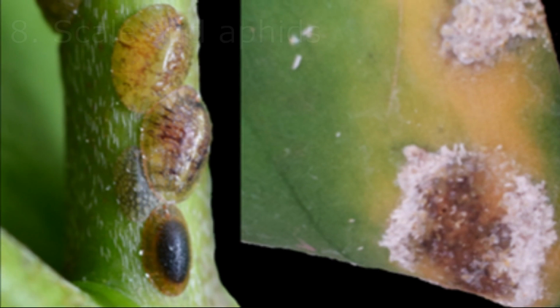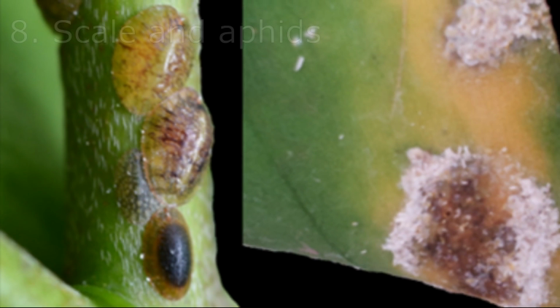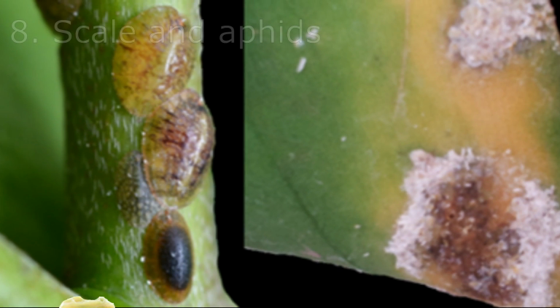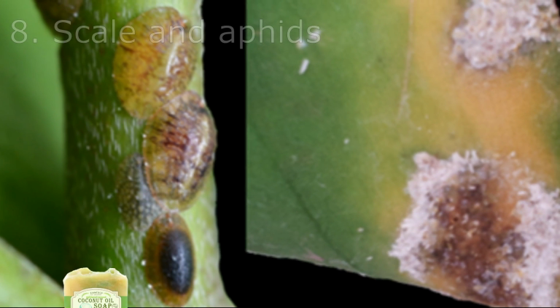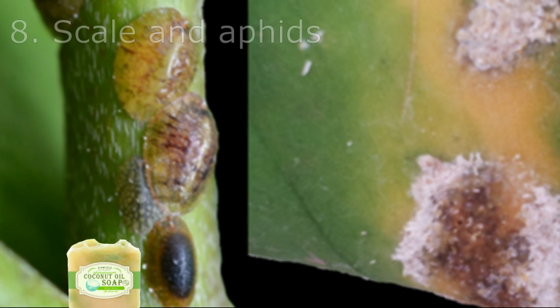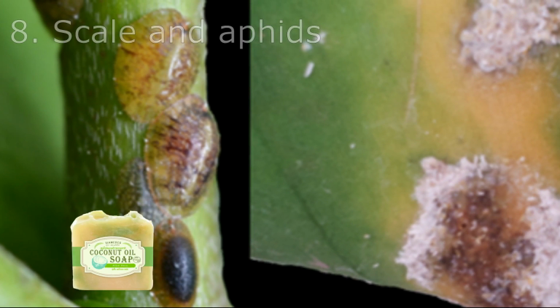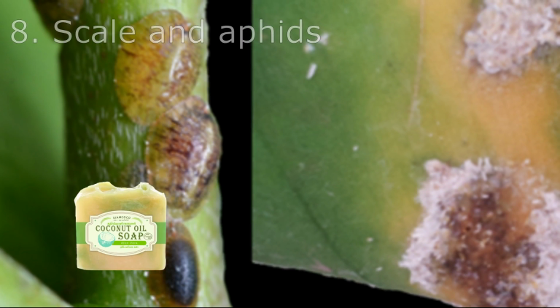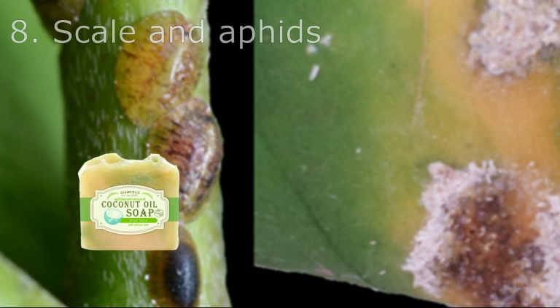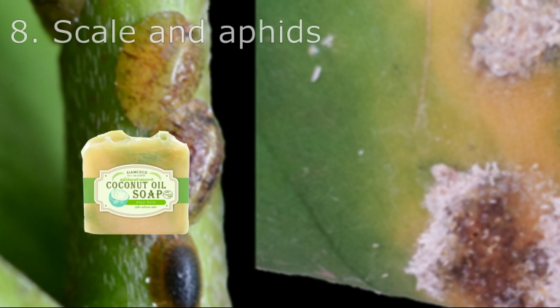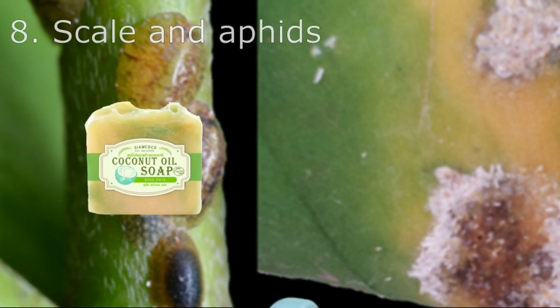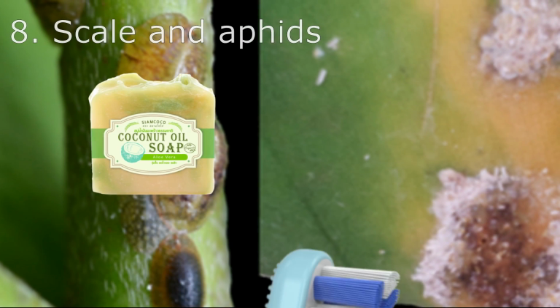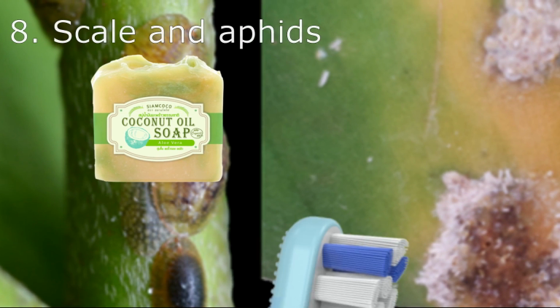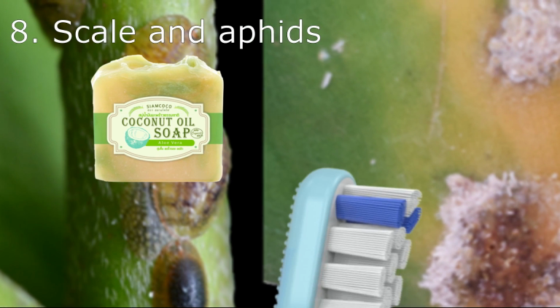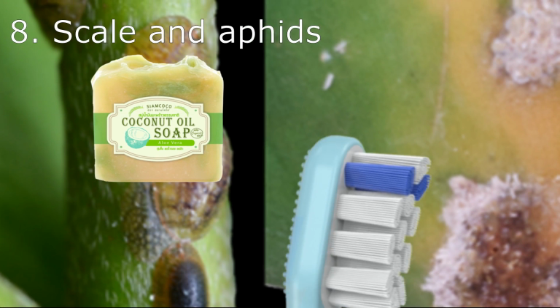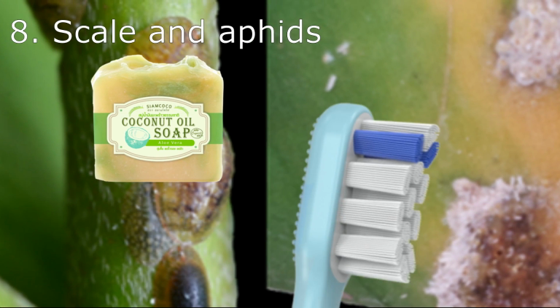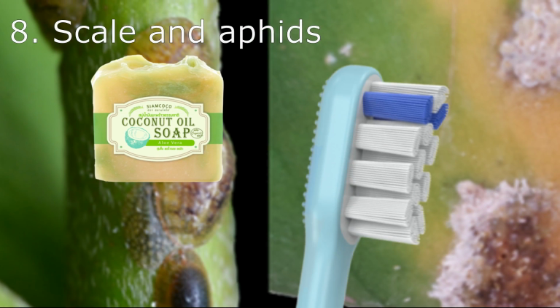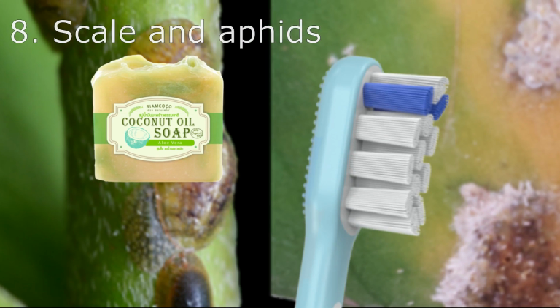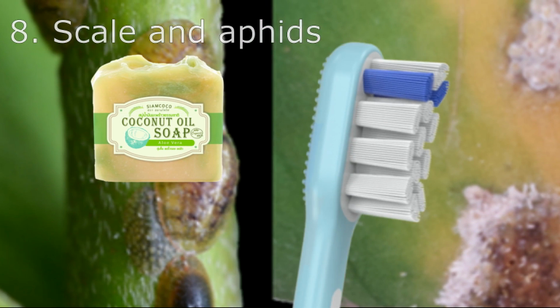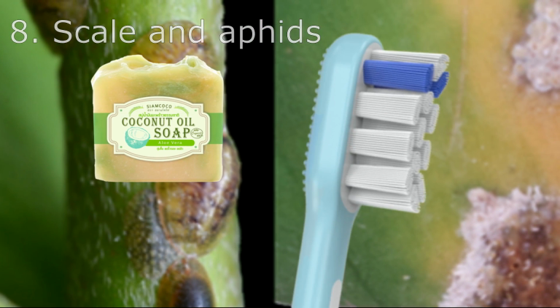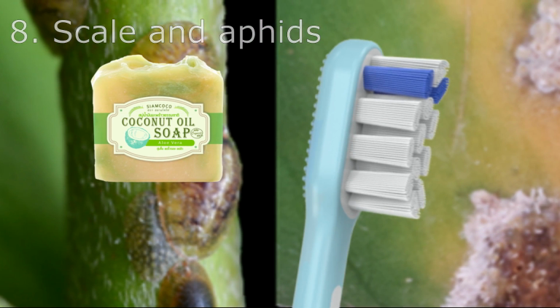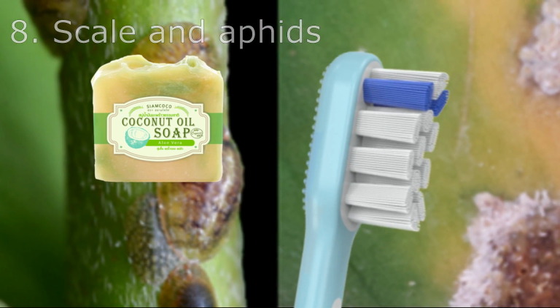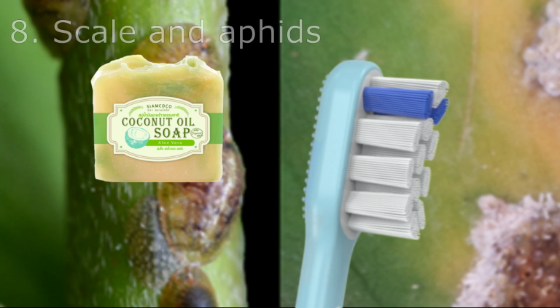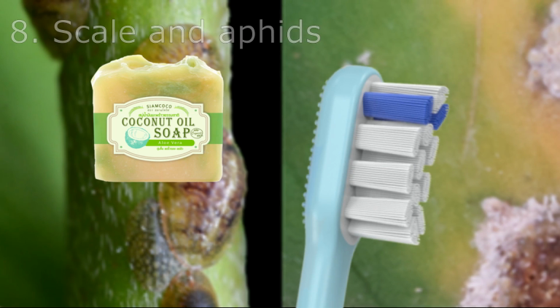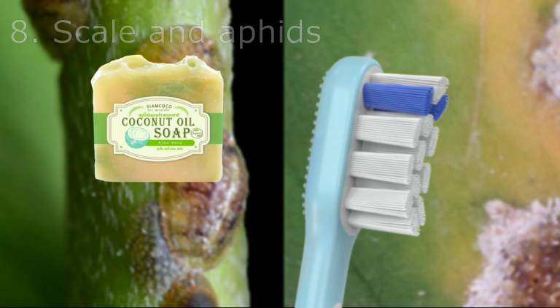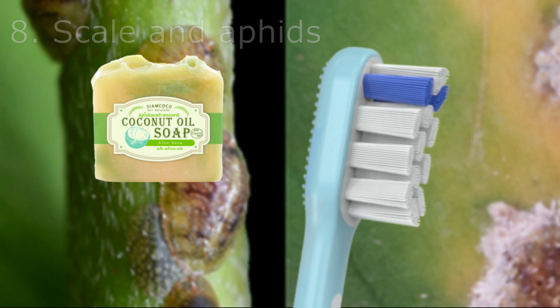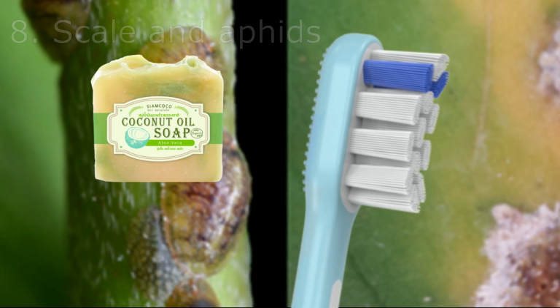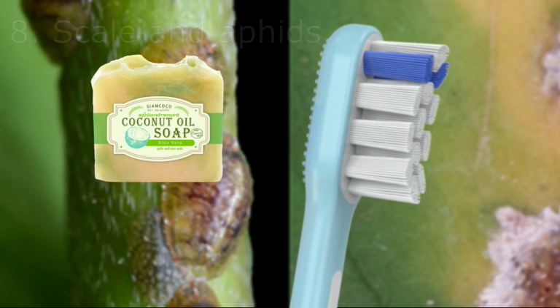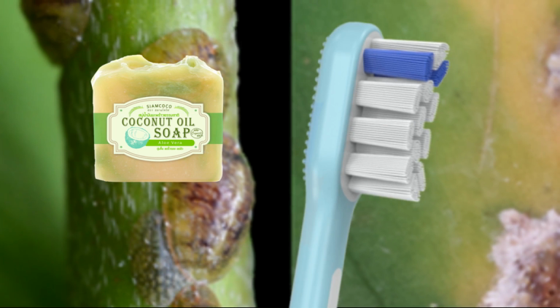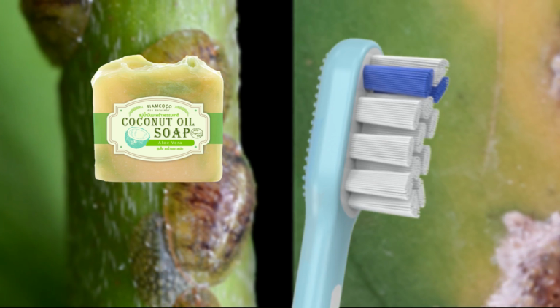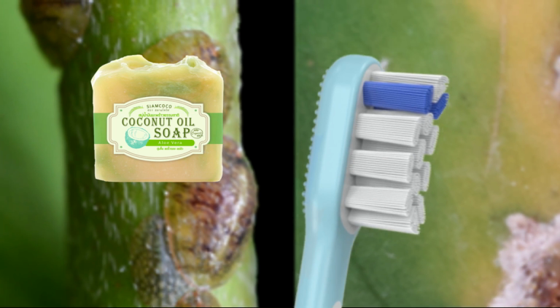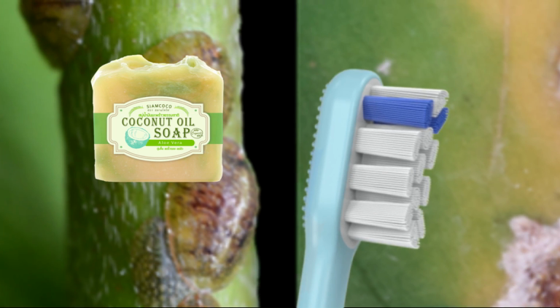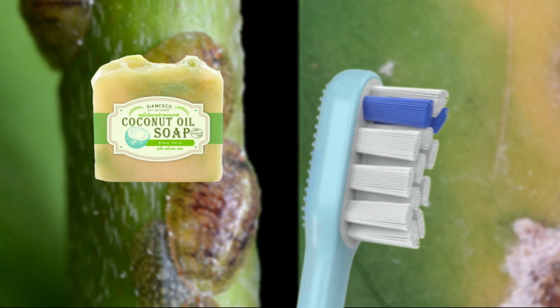Tip 8: Scale and aphids can be removed from the leaves with coconut soap. Use a brush to scrub the leaves.